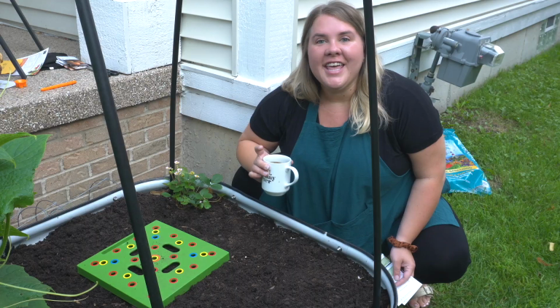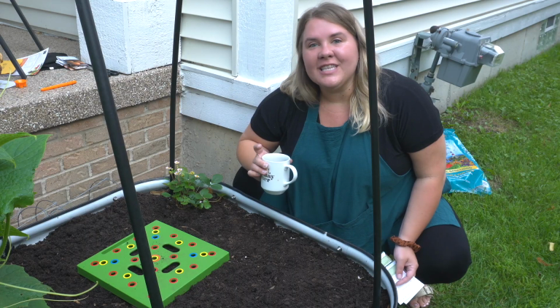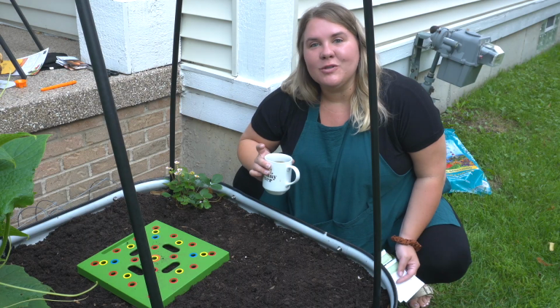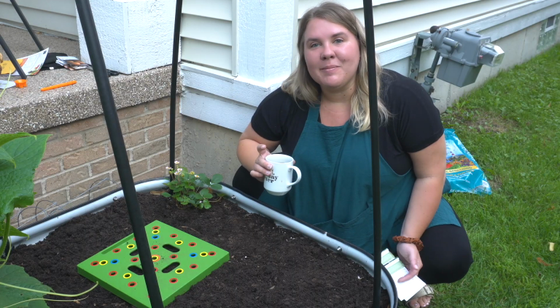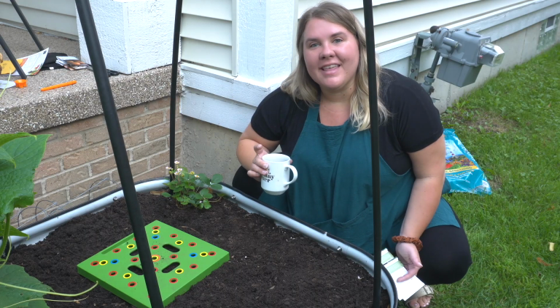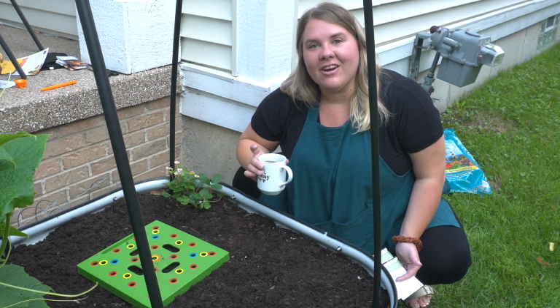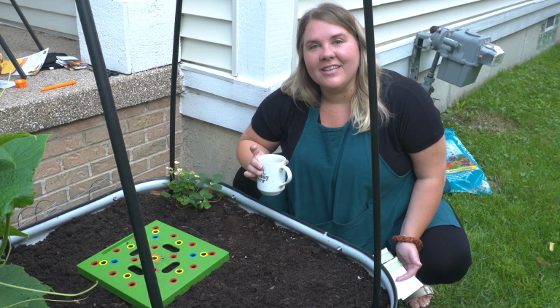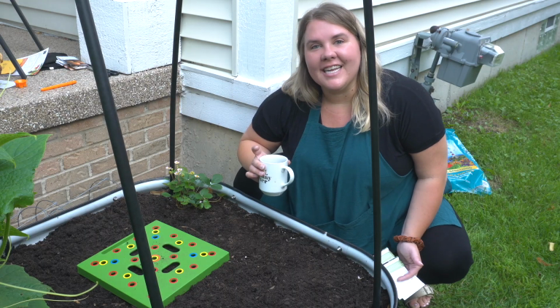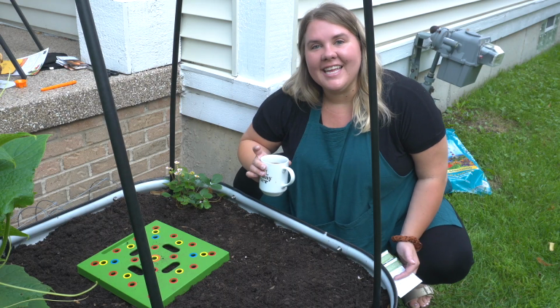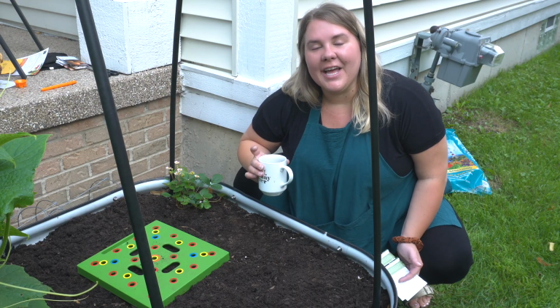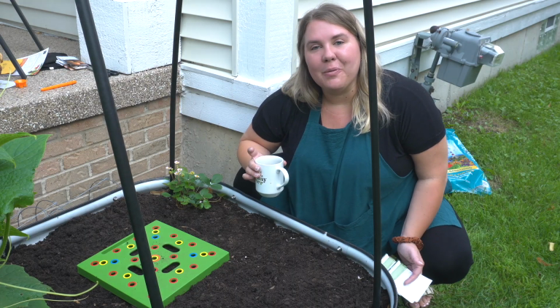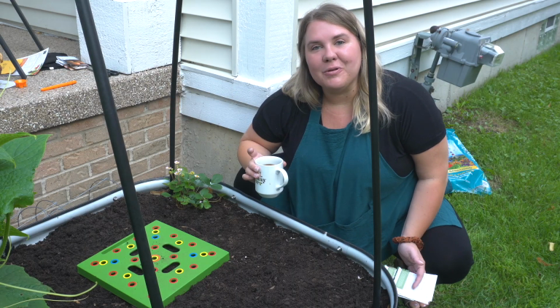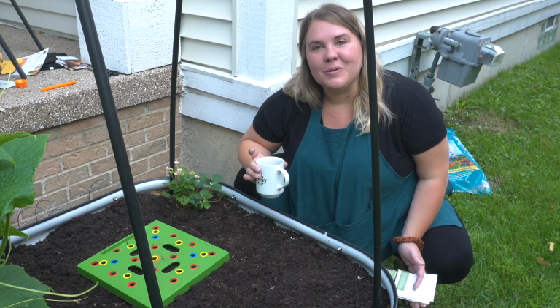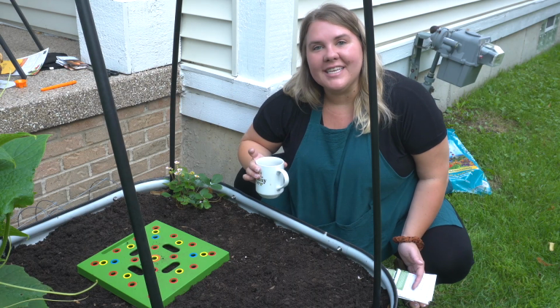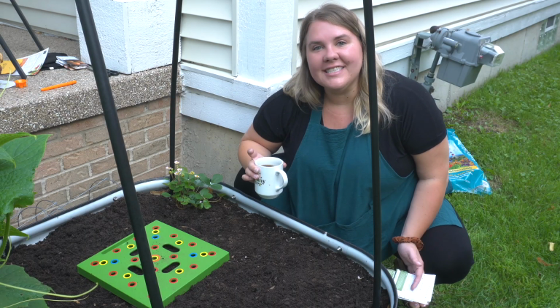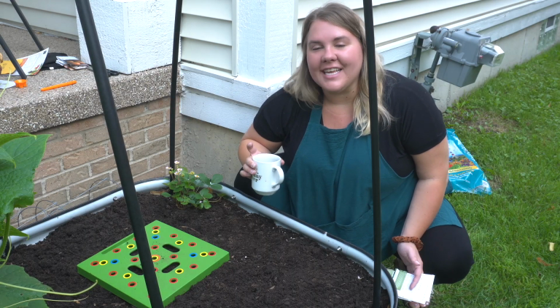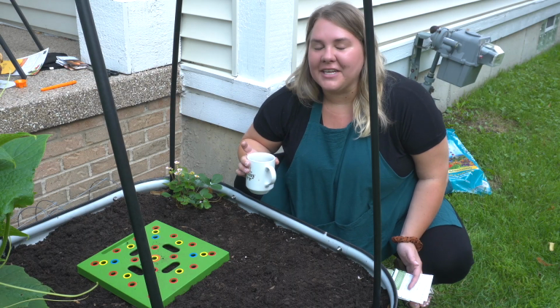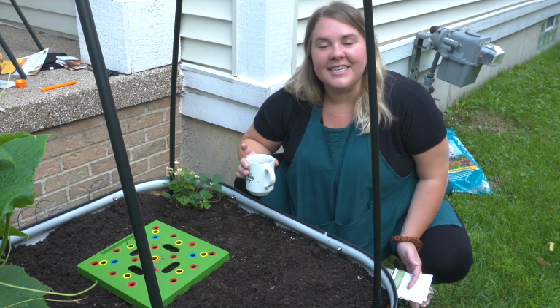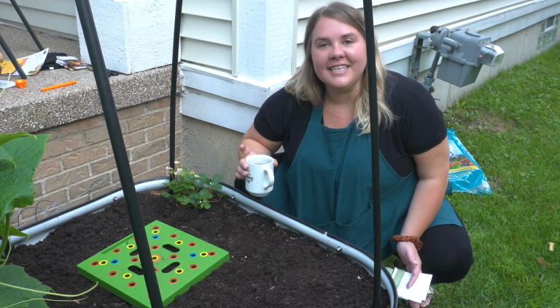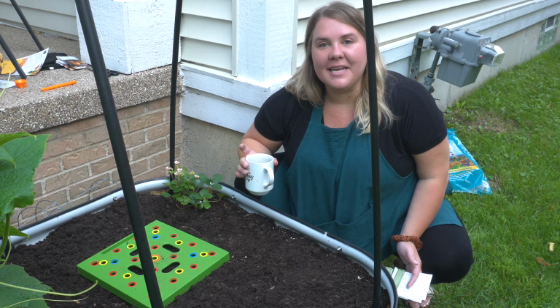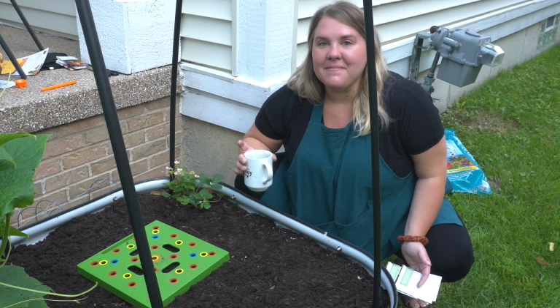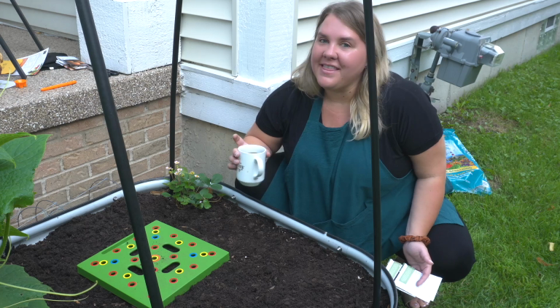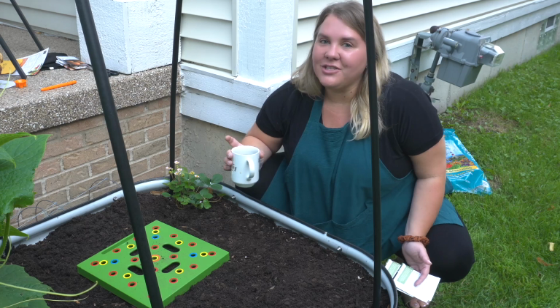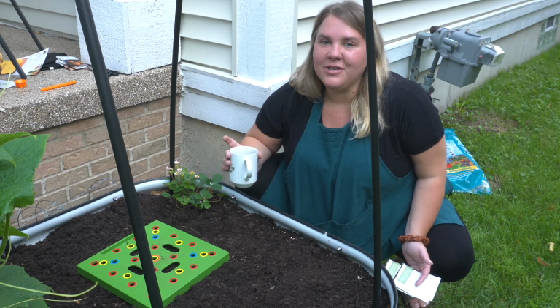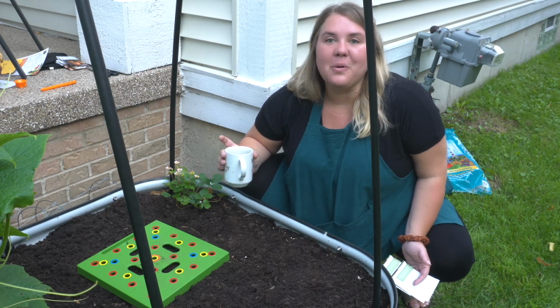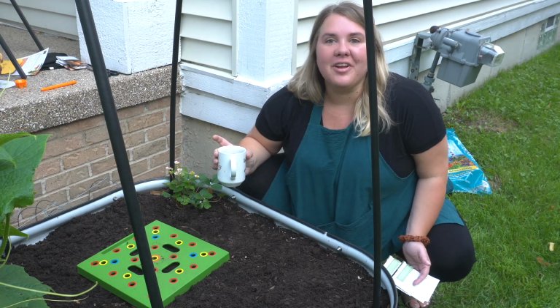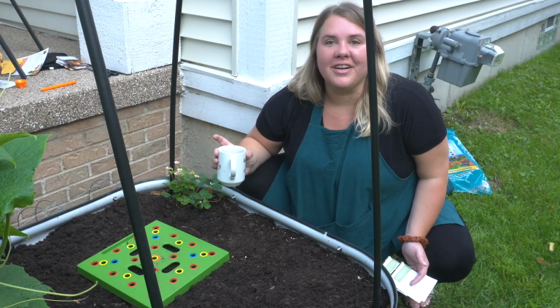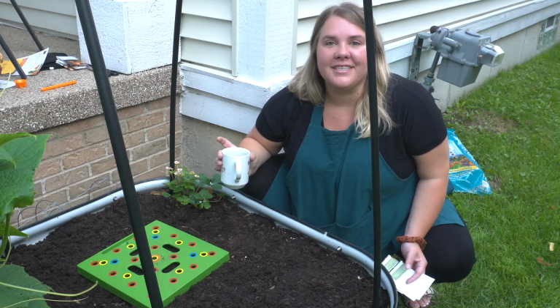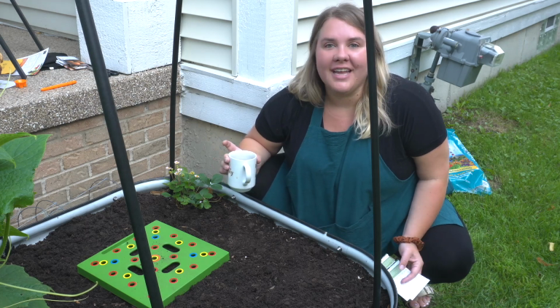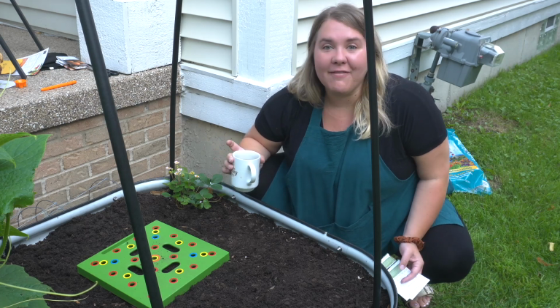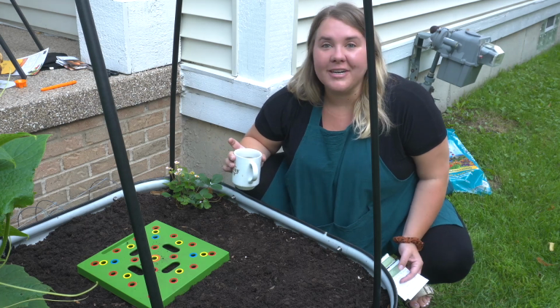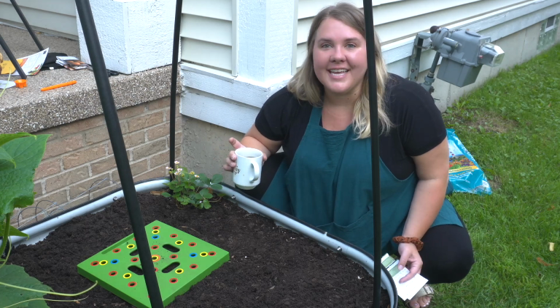Thanks for joining me in the garden today. I hope you enjoyed this and I'll see you next time in the kitchen or the garden. Have a great day.